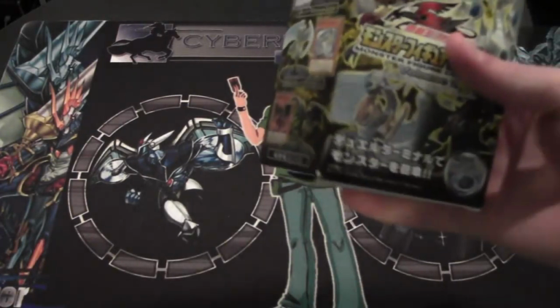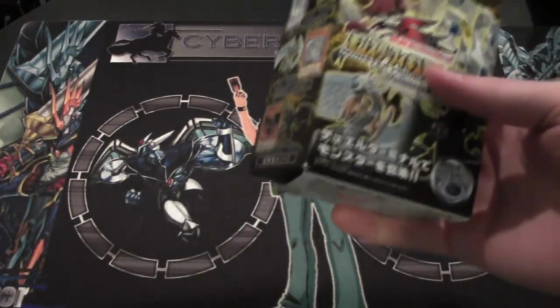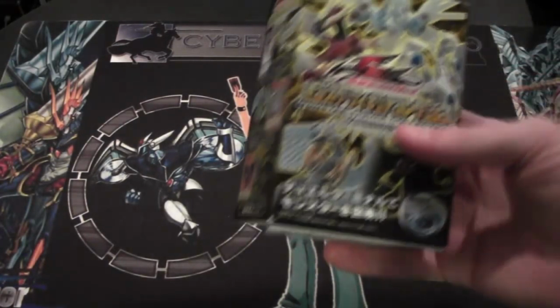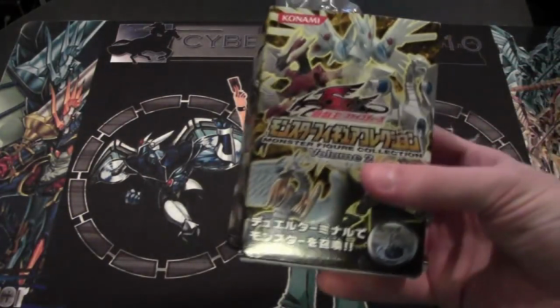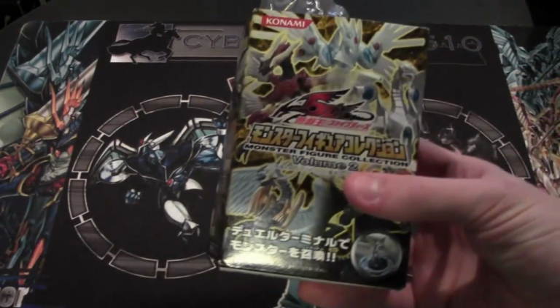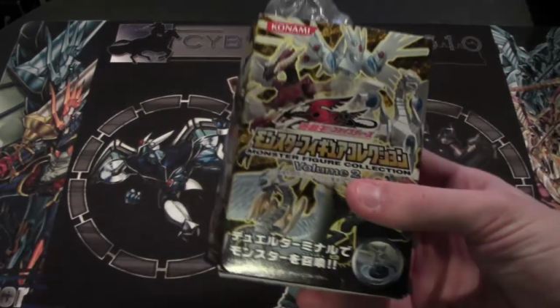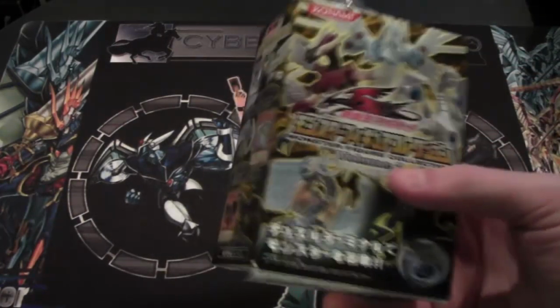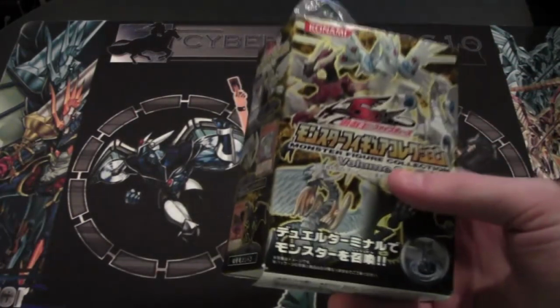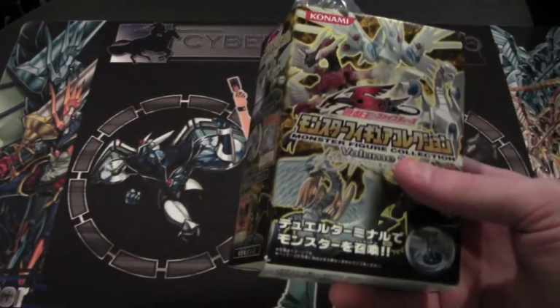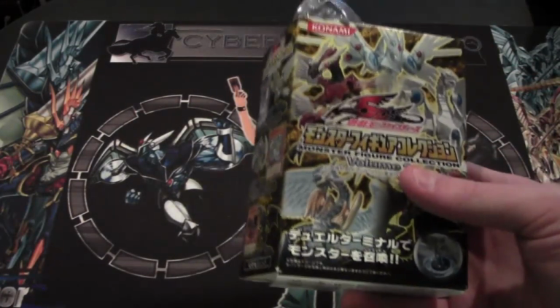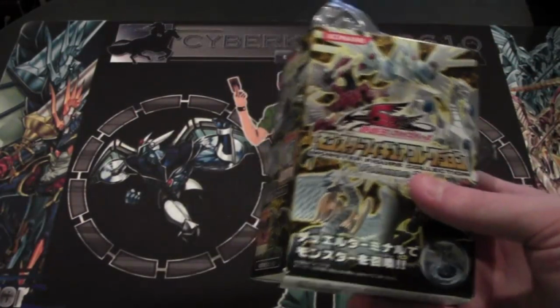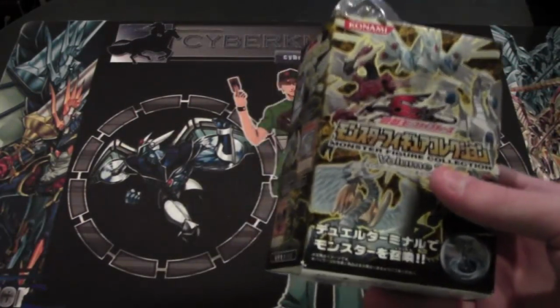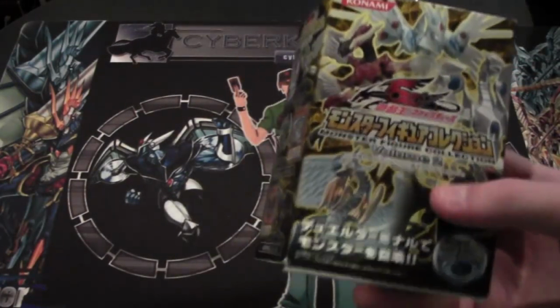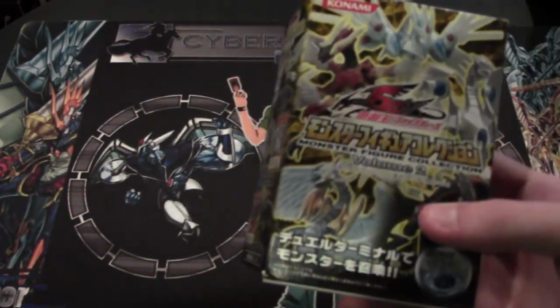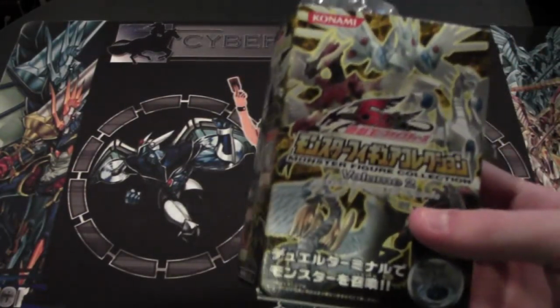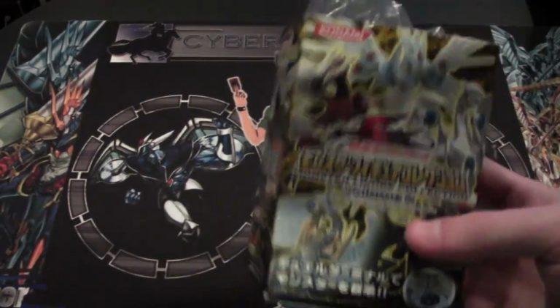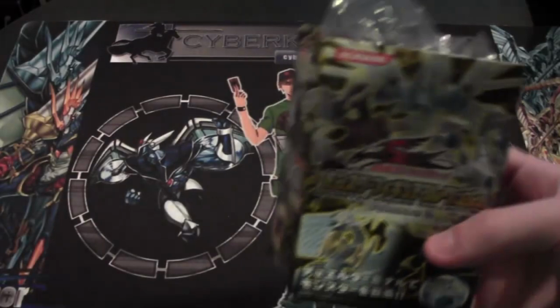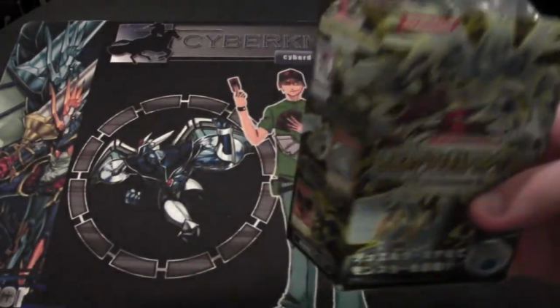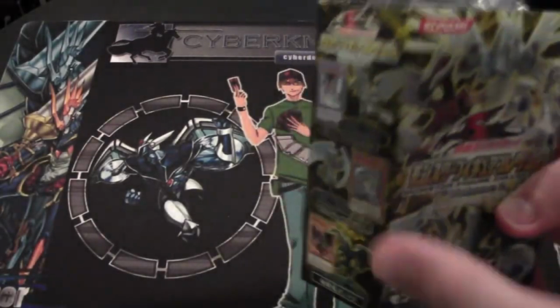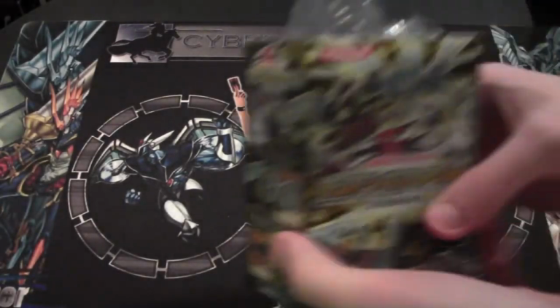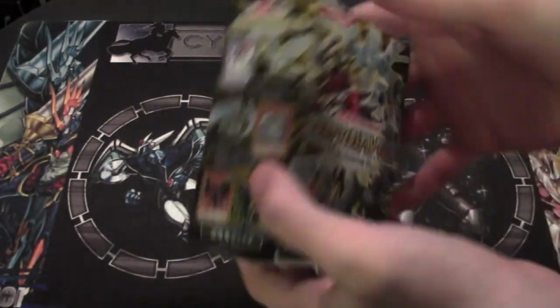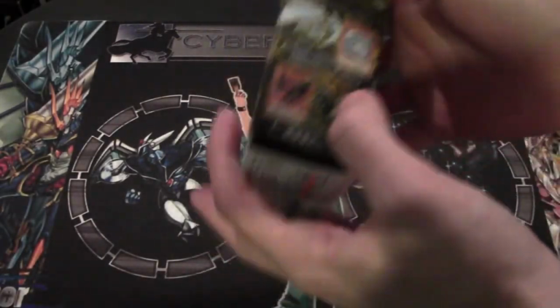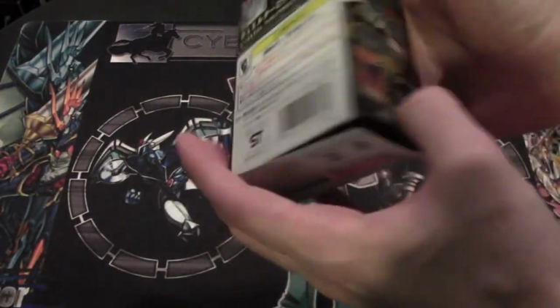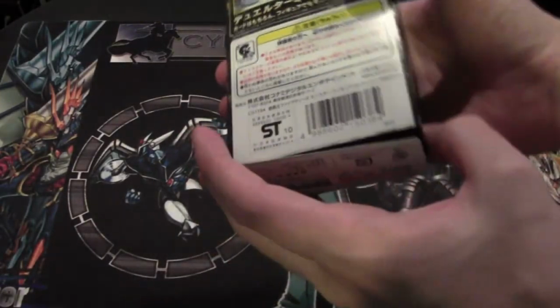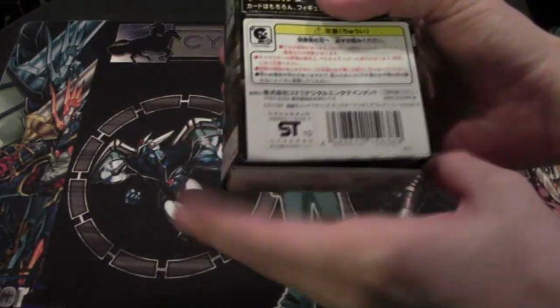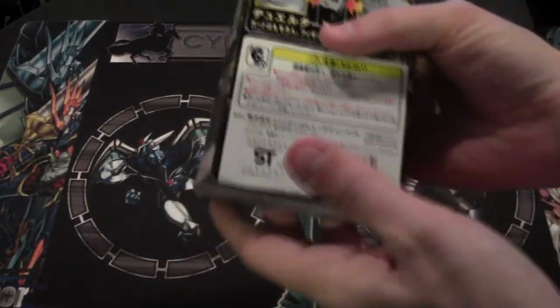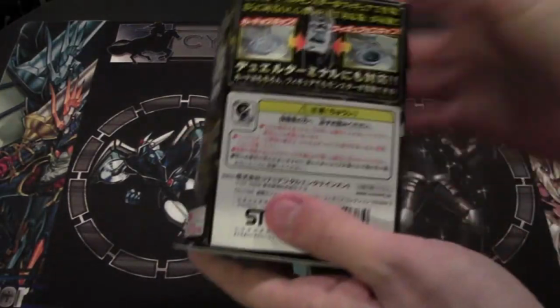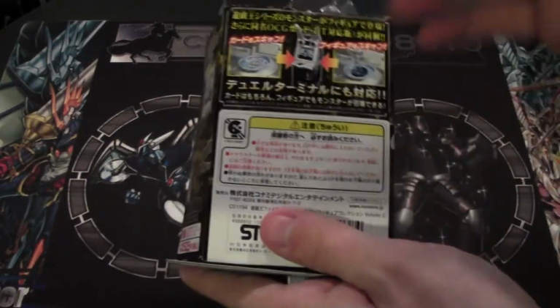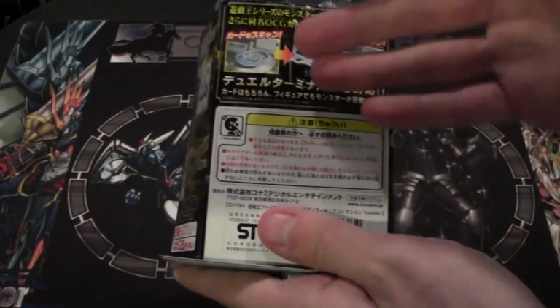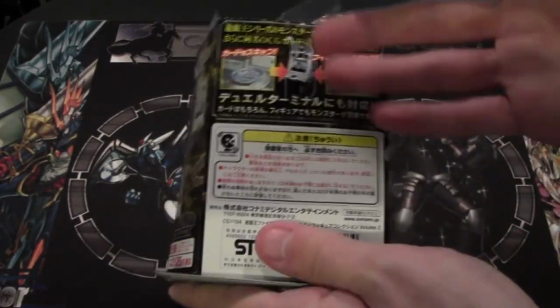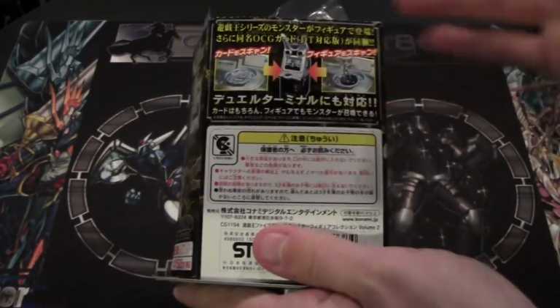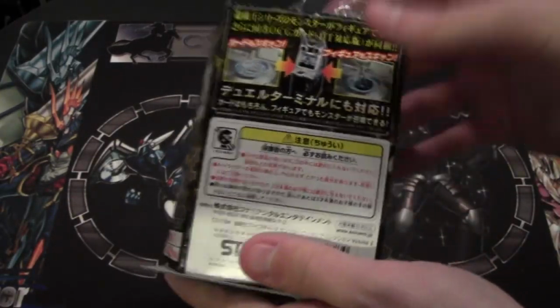The box has kind of been destroyed, but I figured the figure would still be cool to show you guys. As you can see, I don't know why they open it like this, but of course everything's in the box.